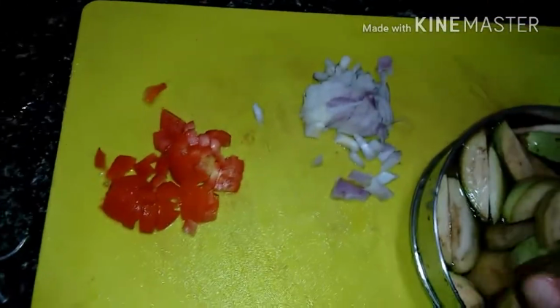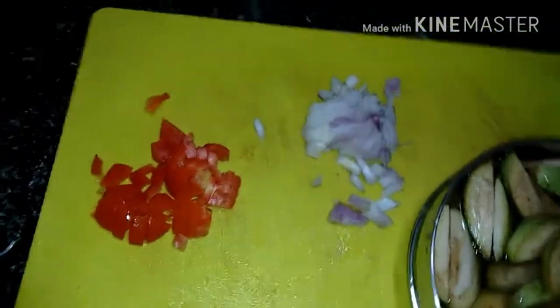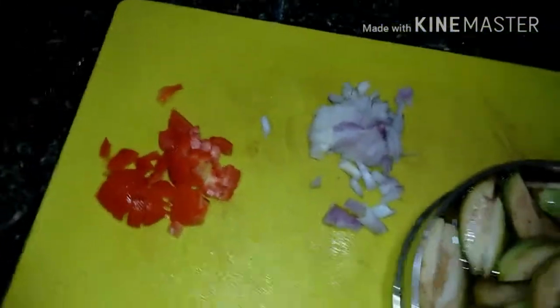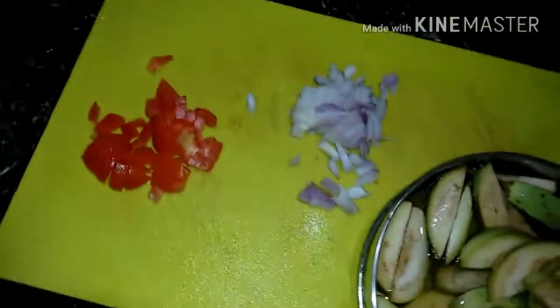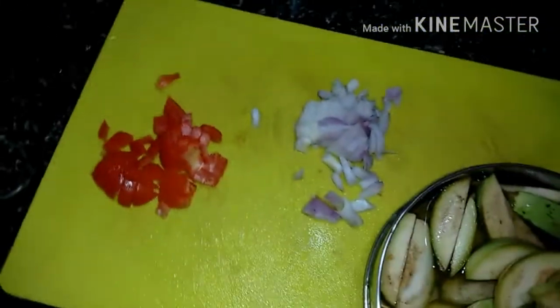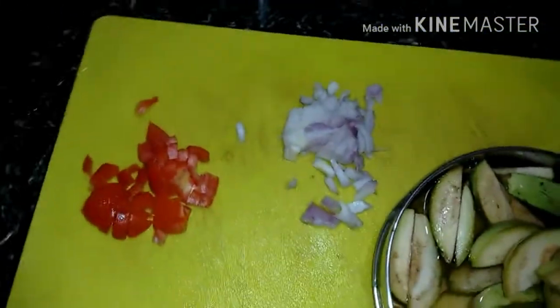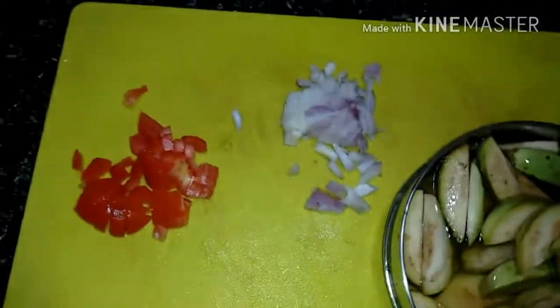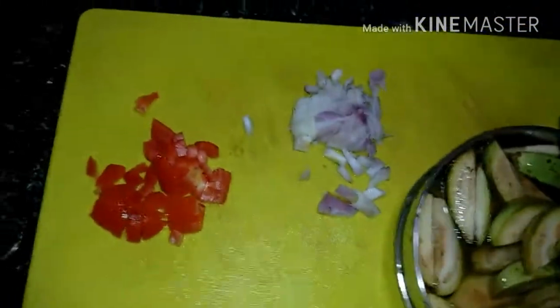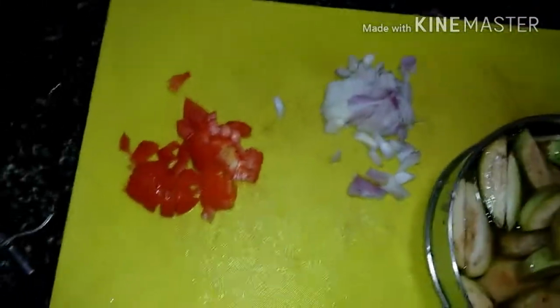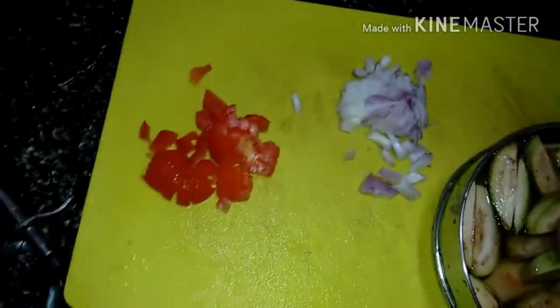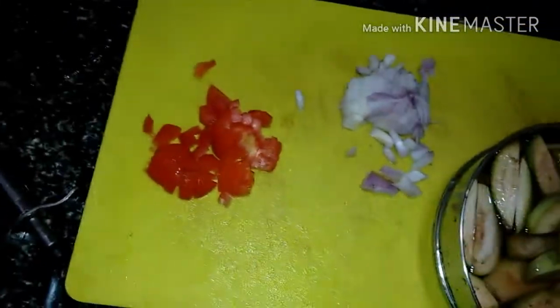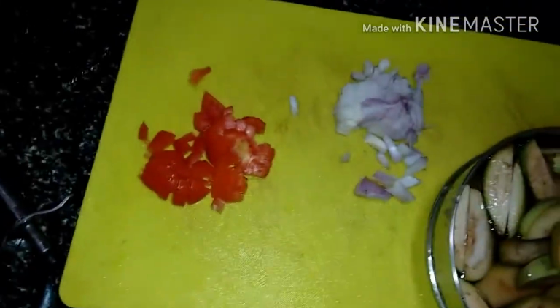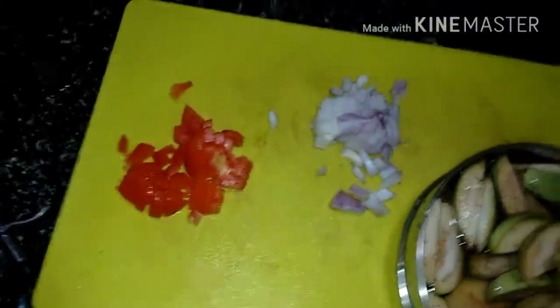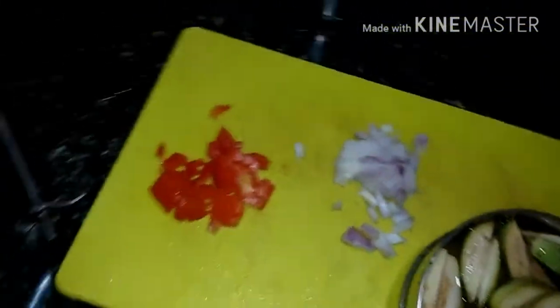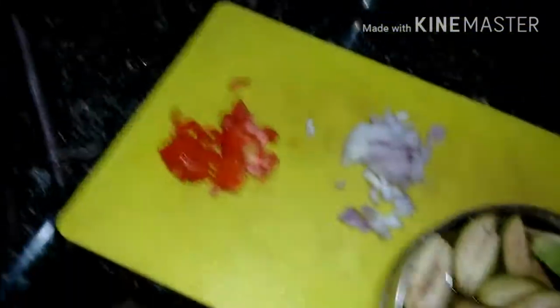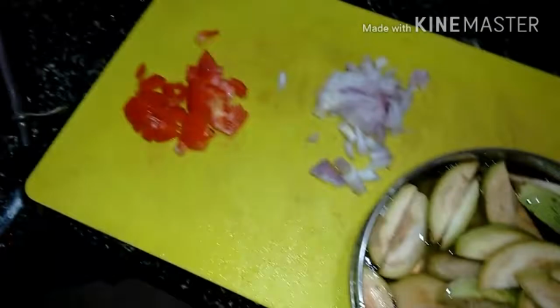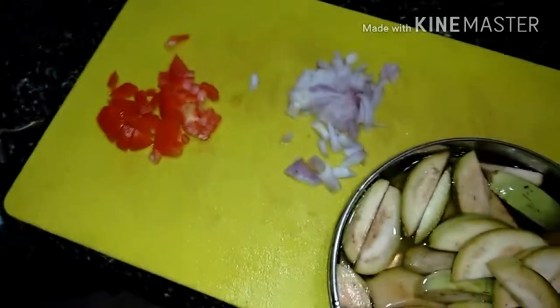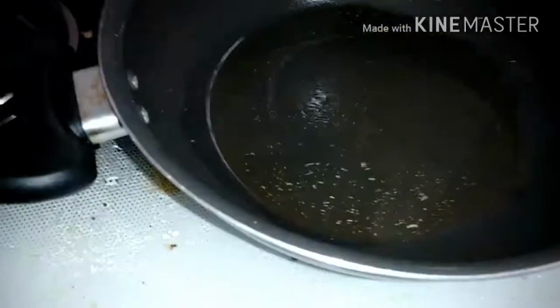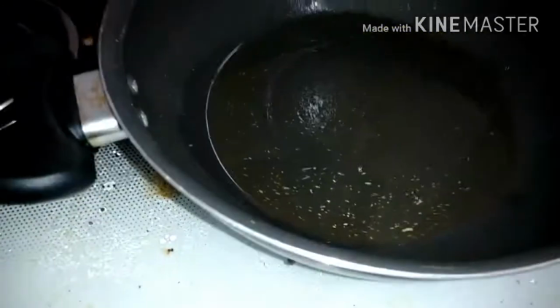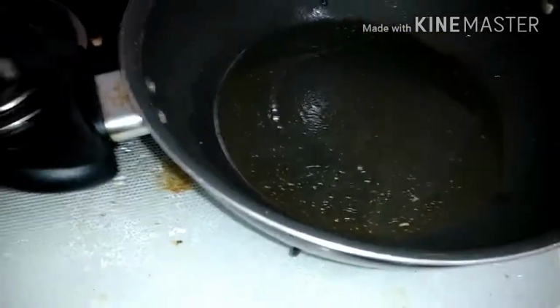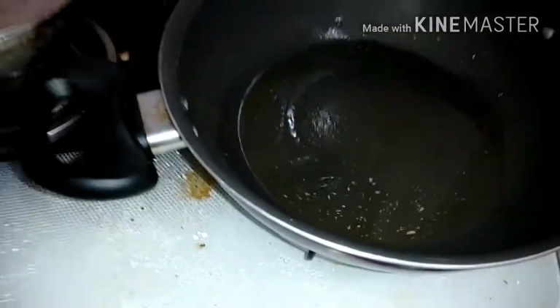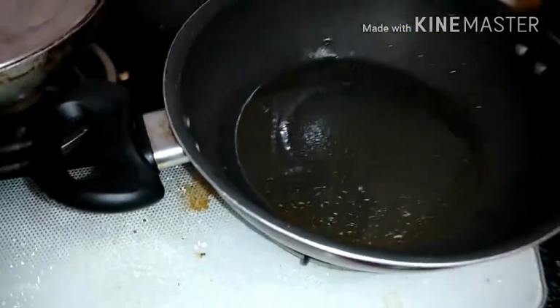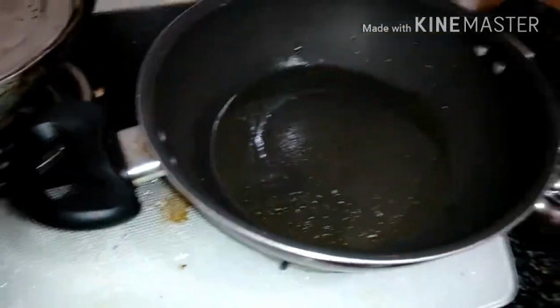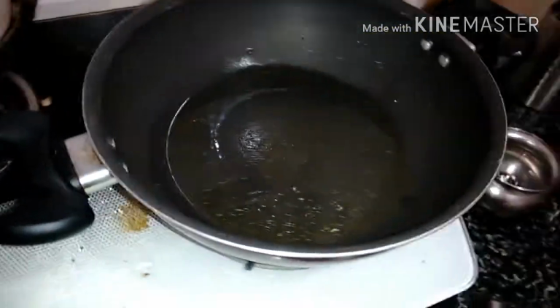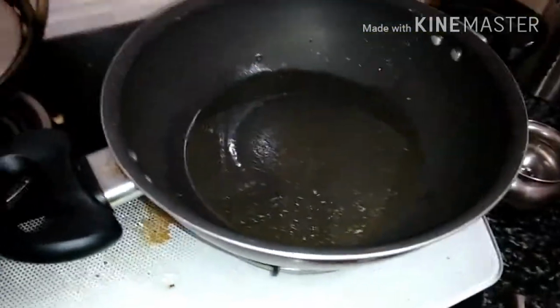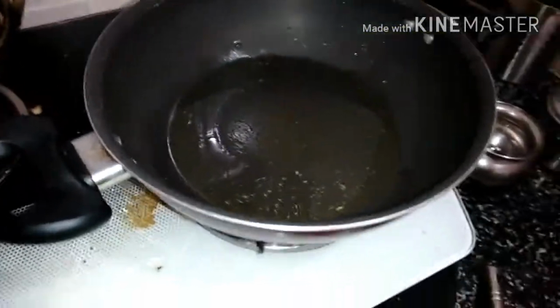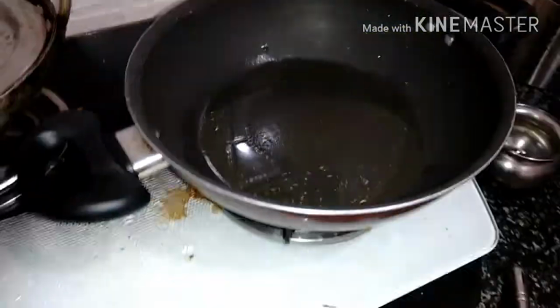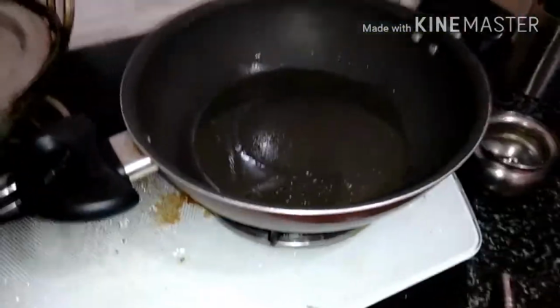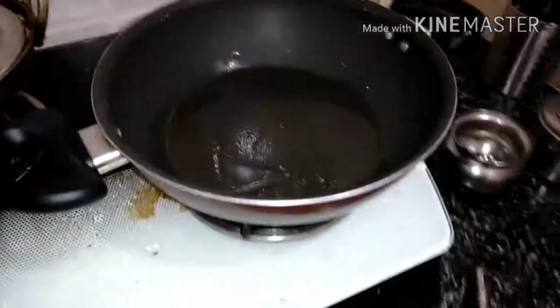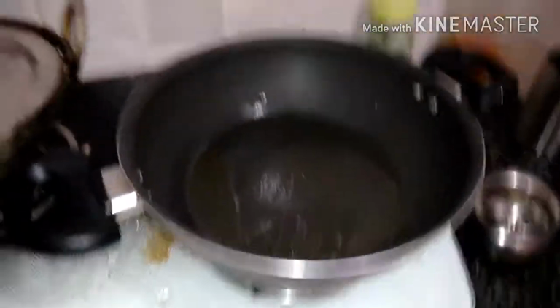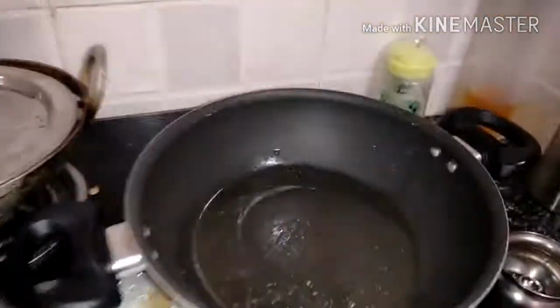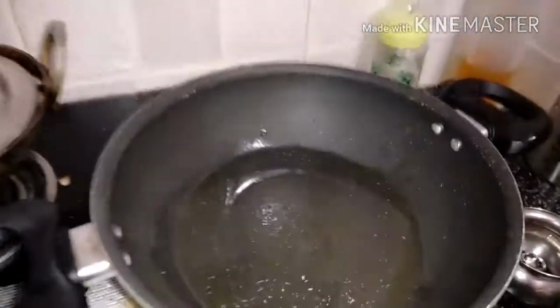I'll also be using a little onion, a little tomato, and a few spices — I'll show them while adding. Now the oil has been heated, so I'll be adding onions to this.